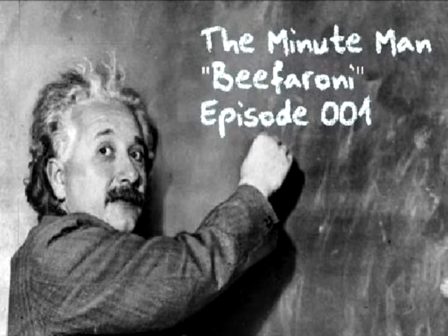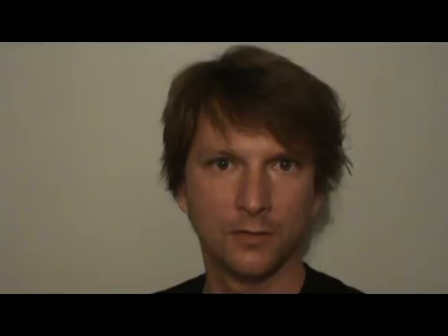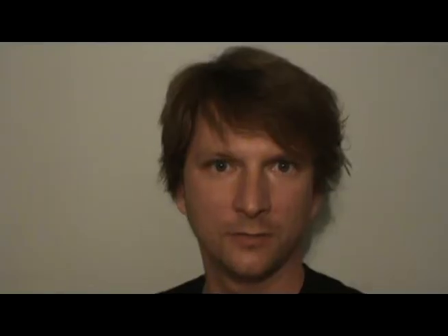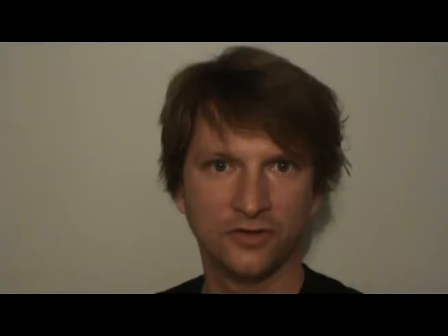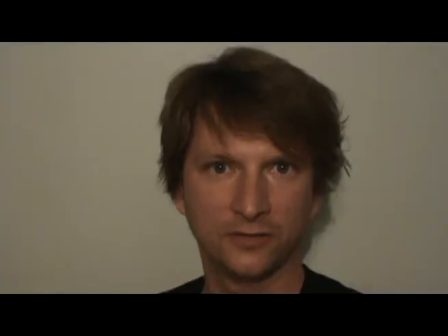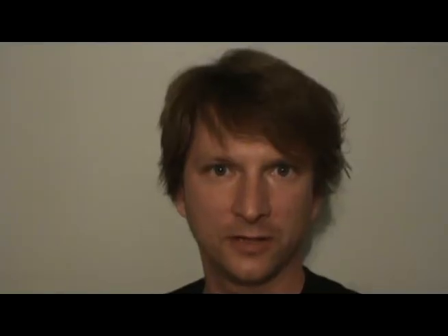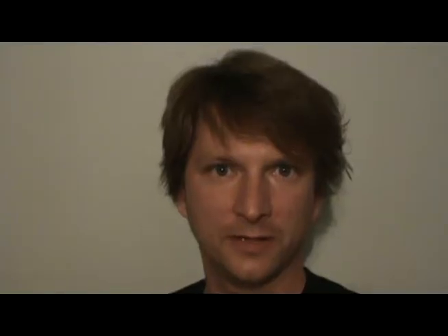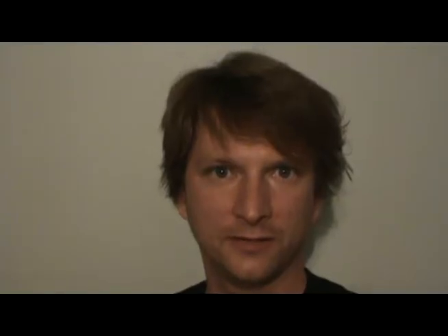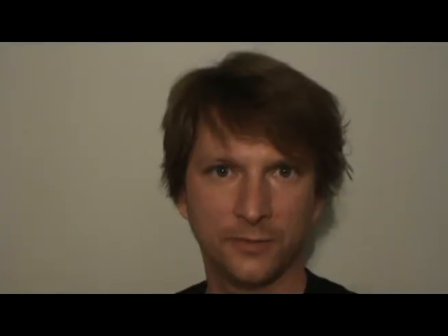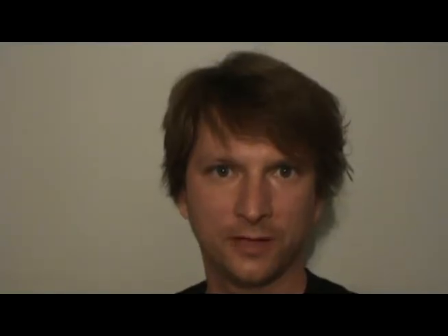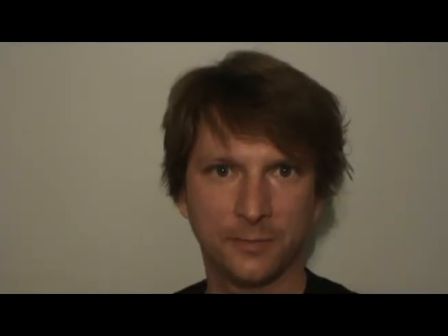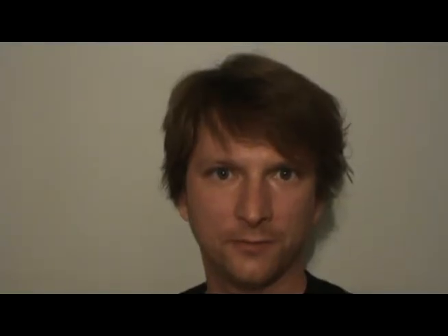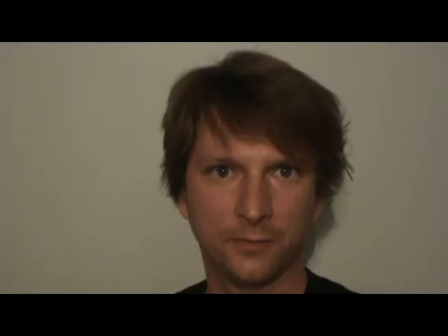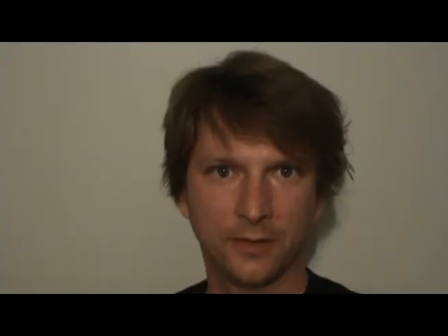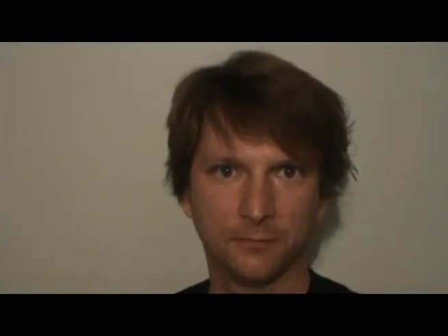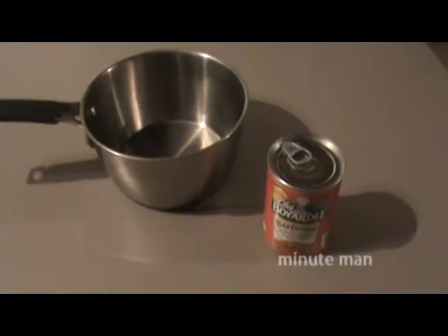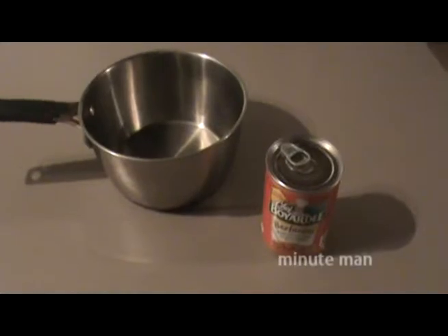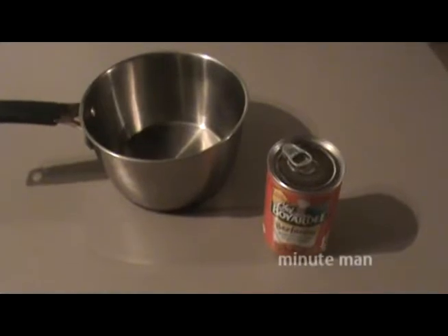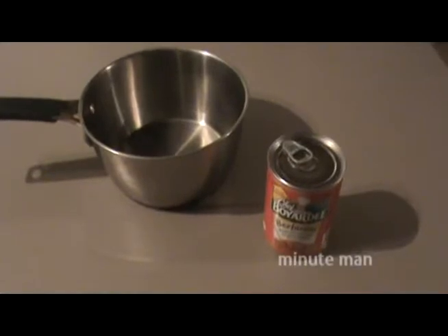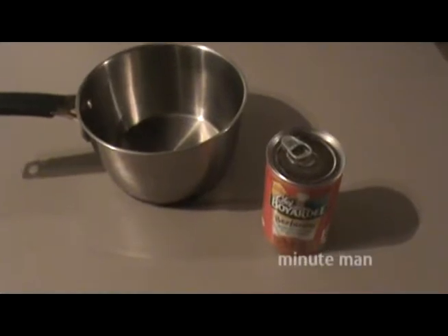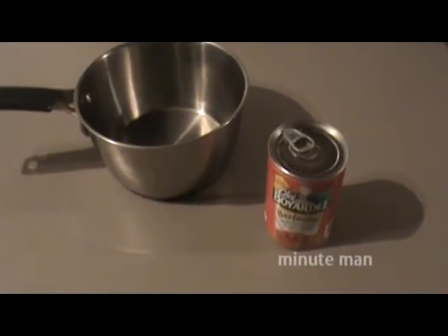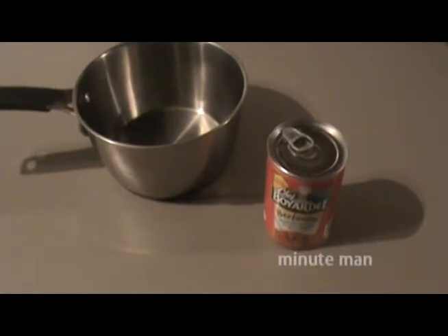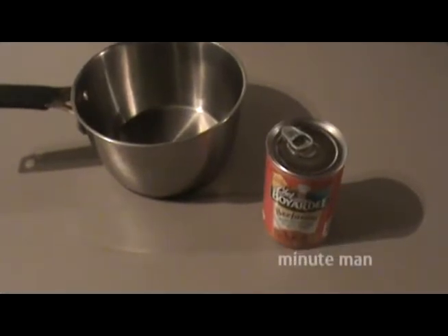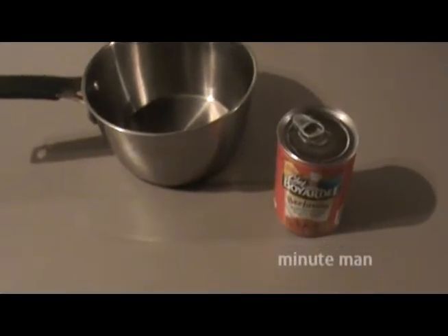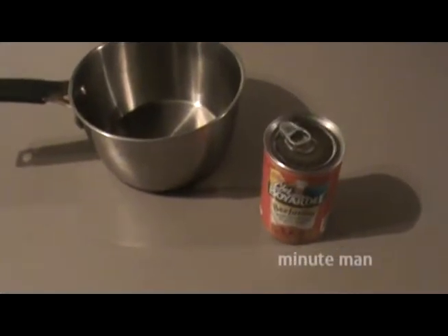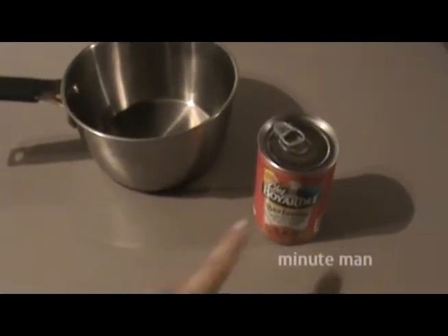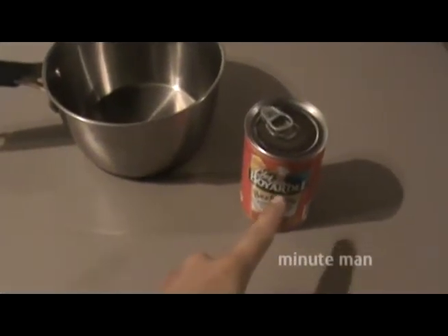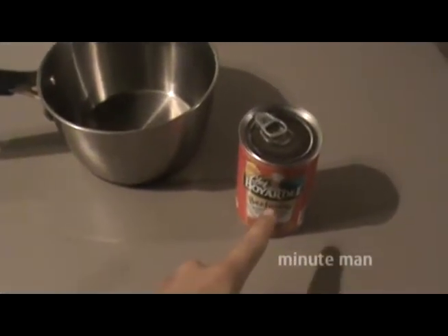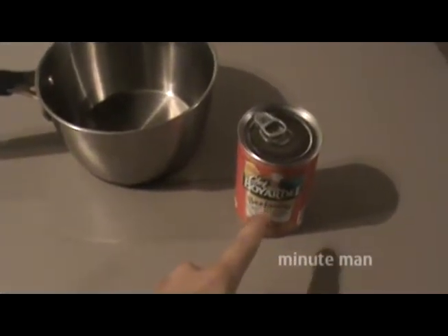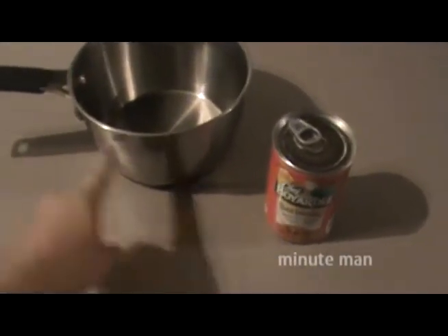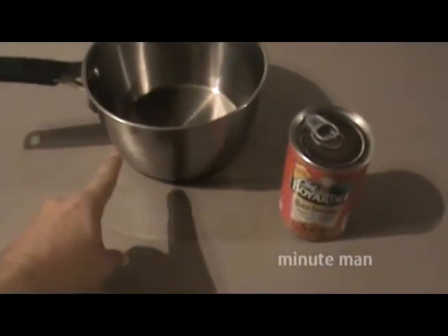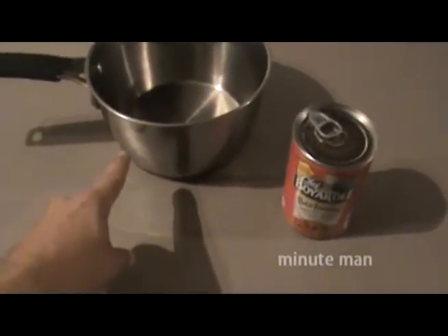Welcome to Jay's Cooking Minute. Today we're going to make beefaroni. To make beefaroni you need a can of beefaroni and a pot.